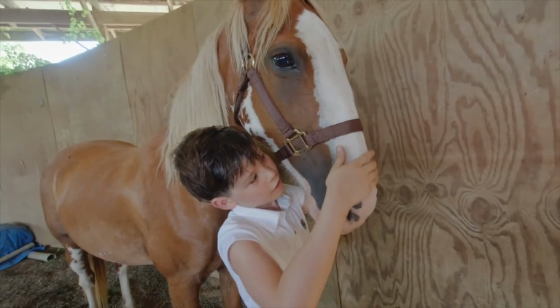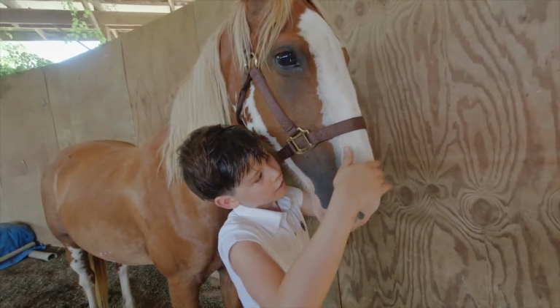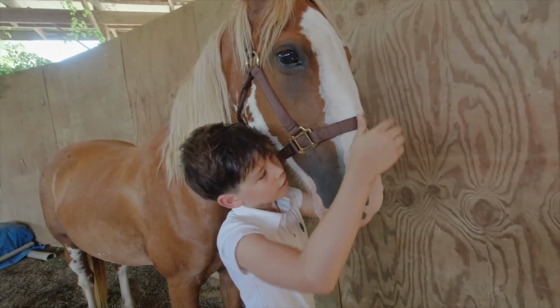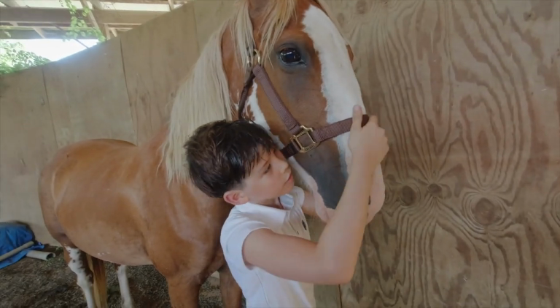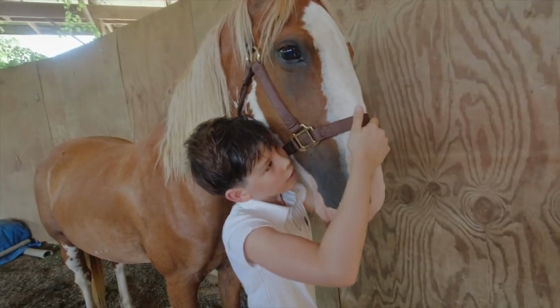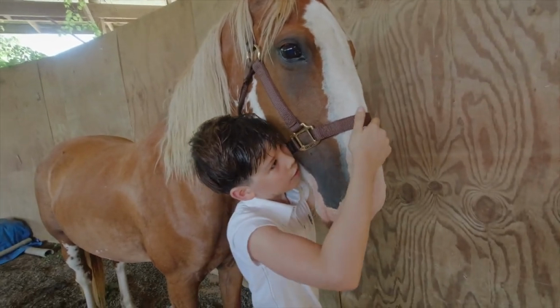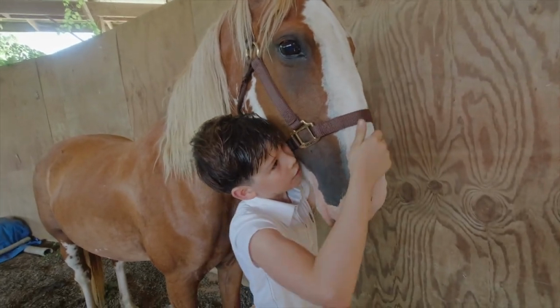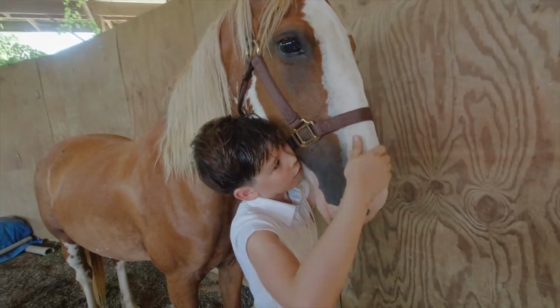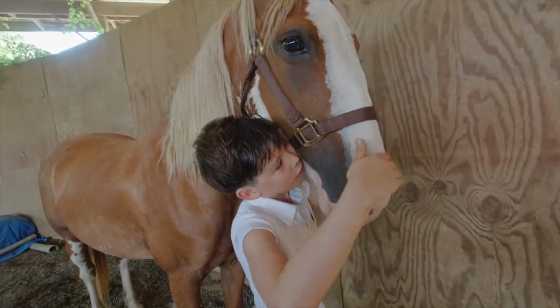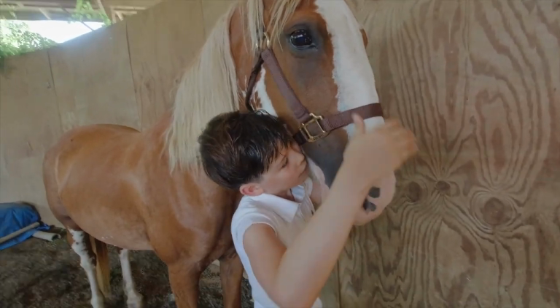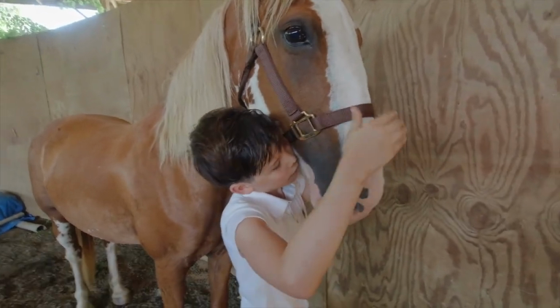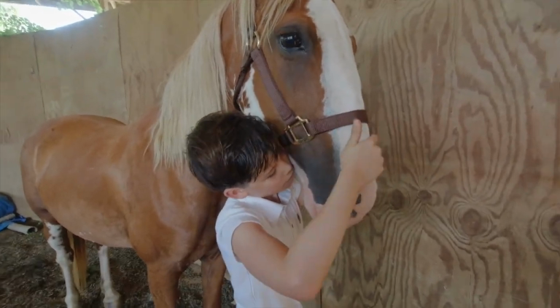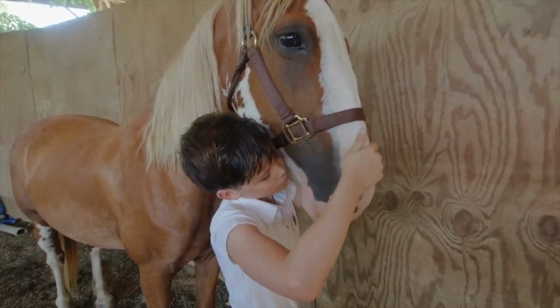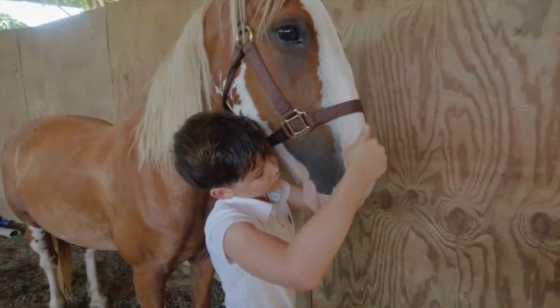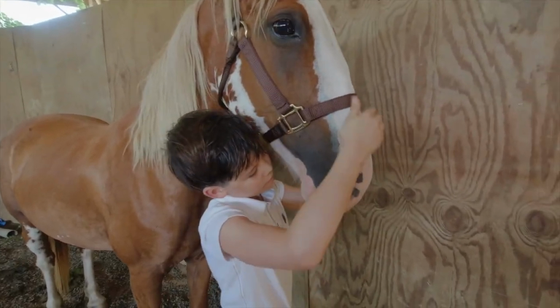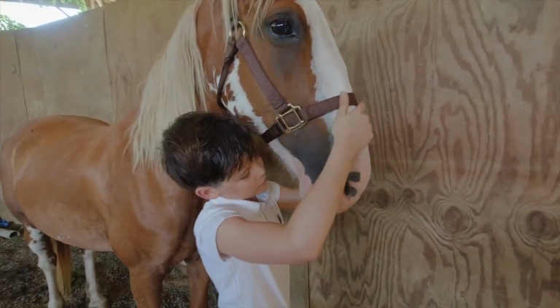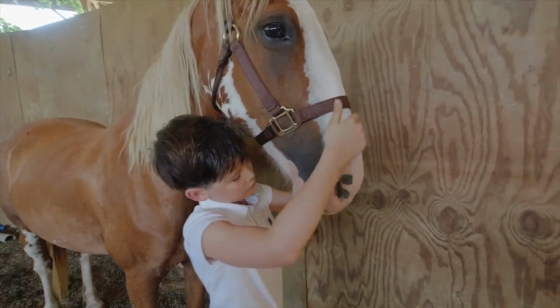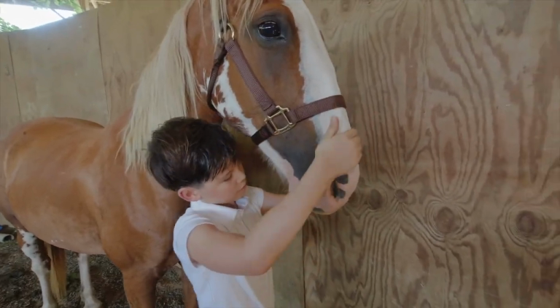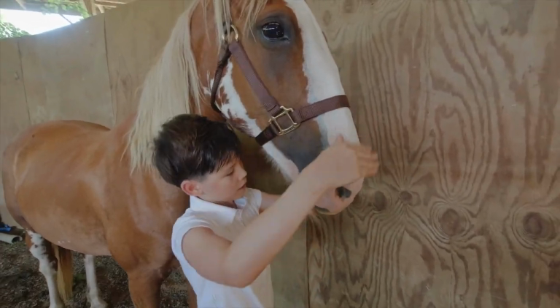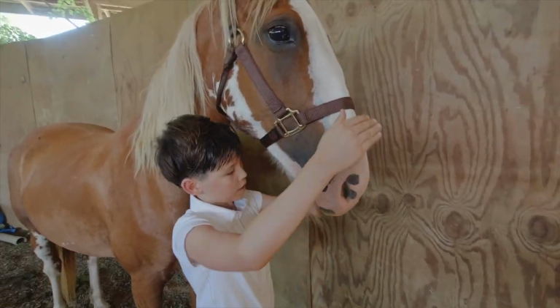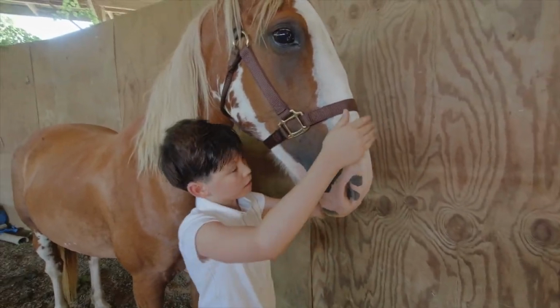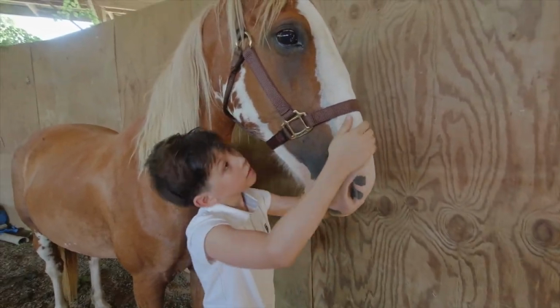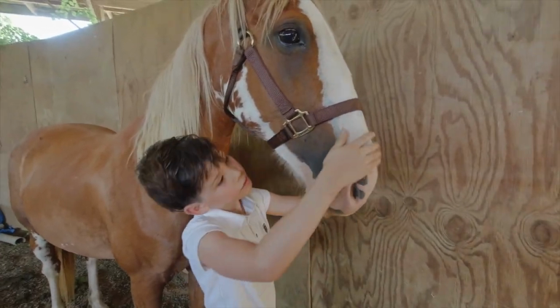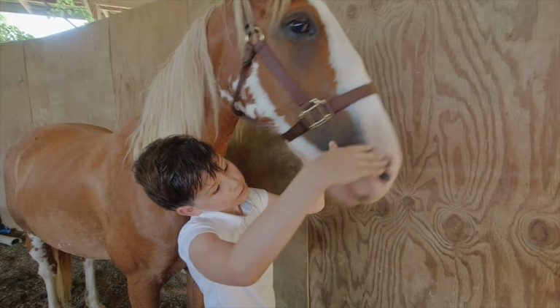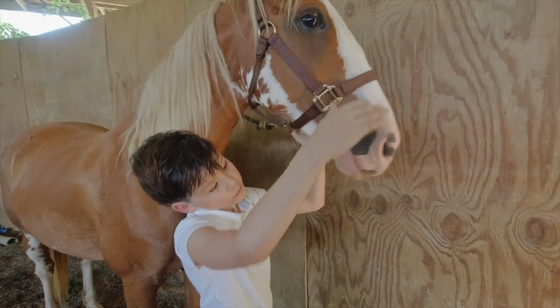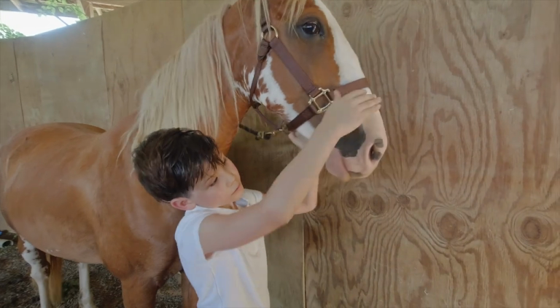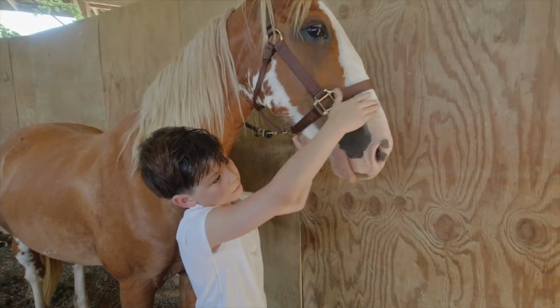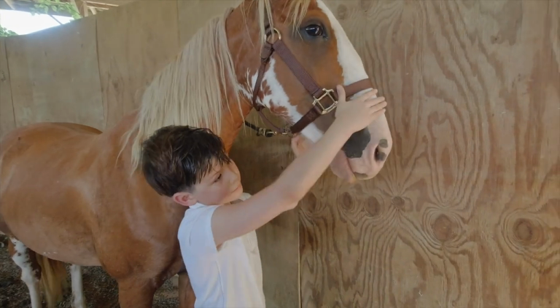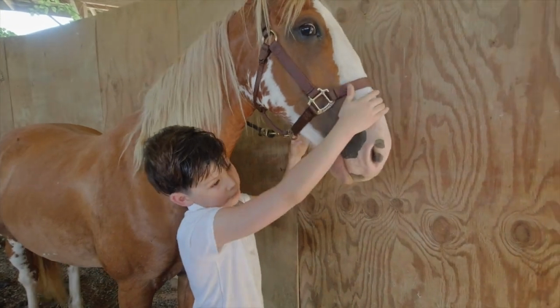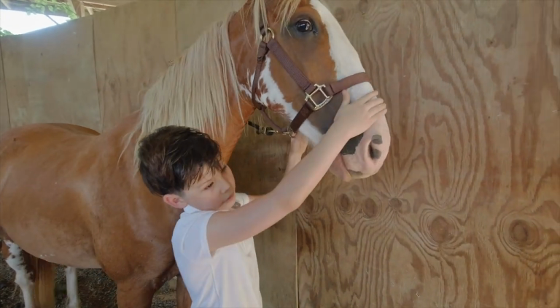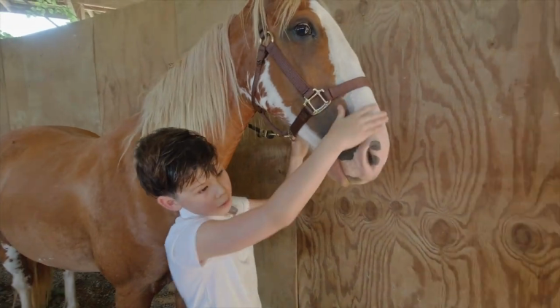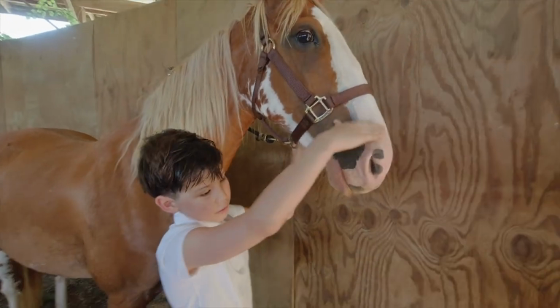Tennessee Walkers are also seen in movies, television shows, and other performances.